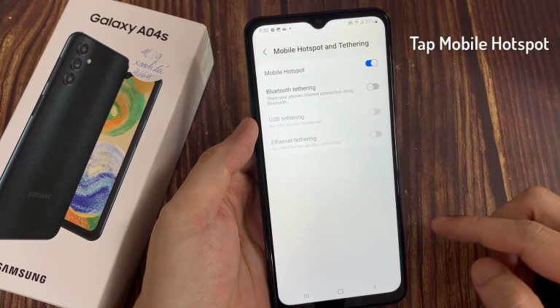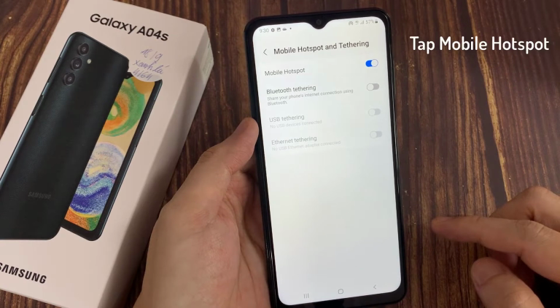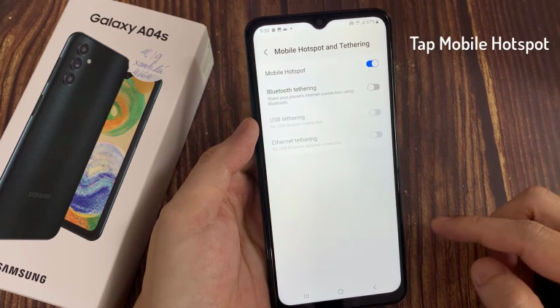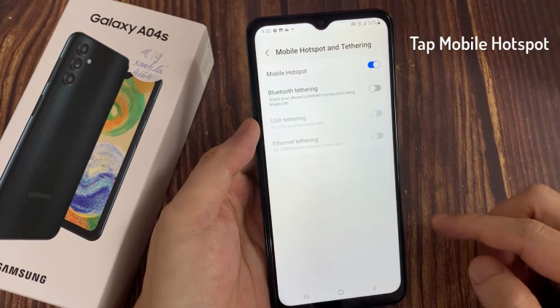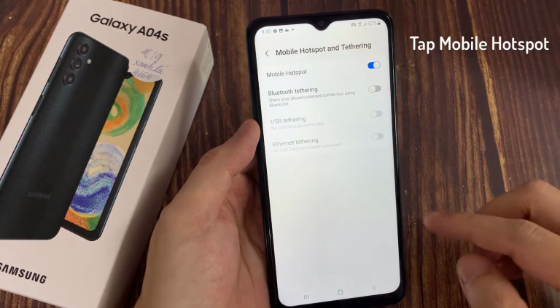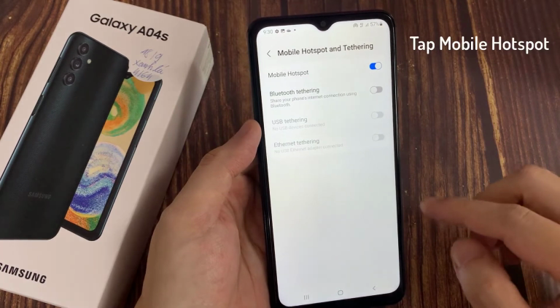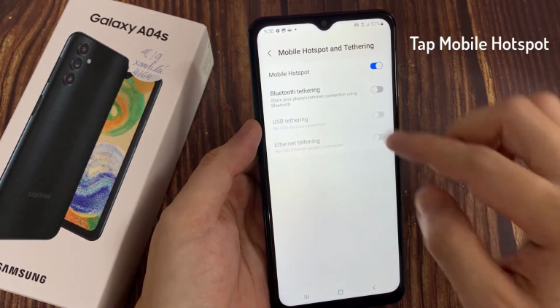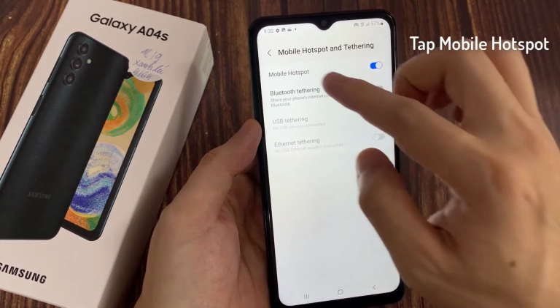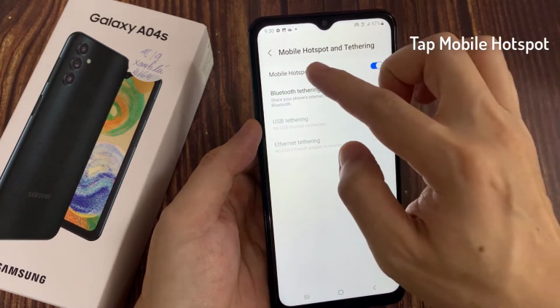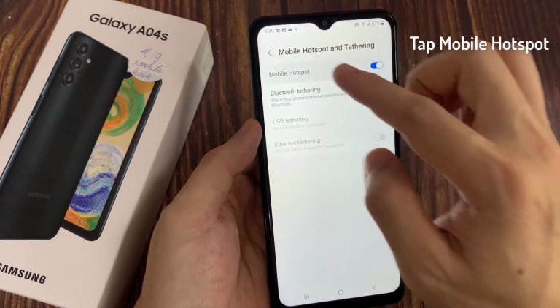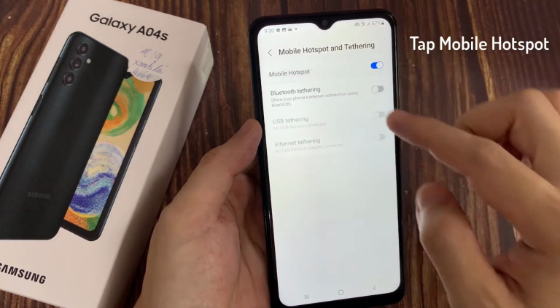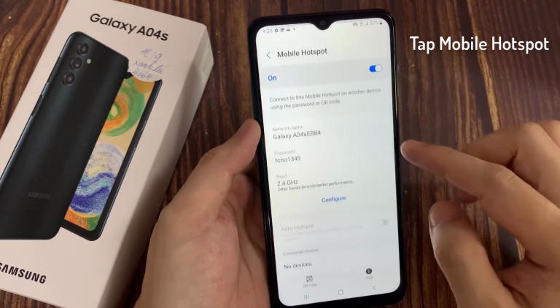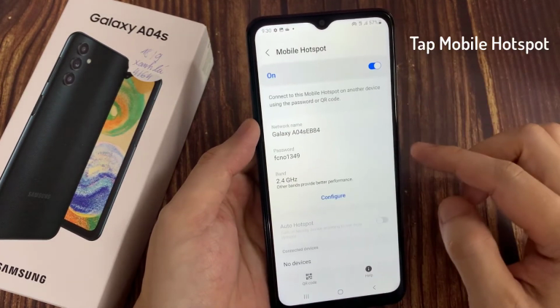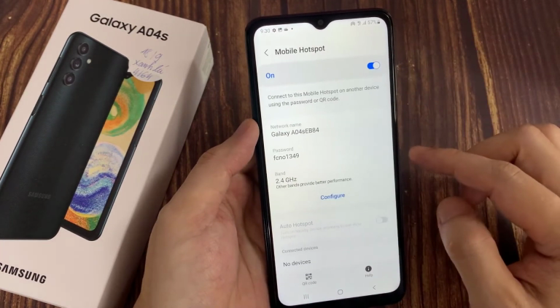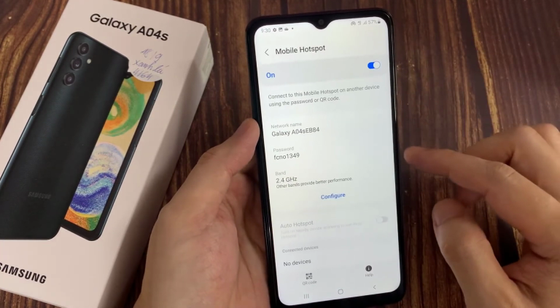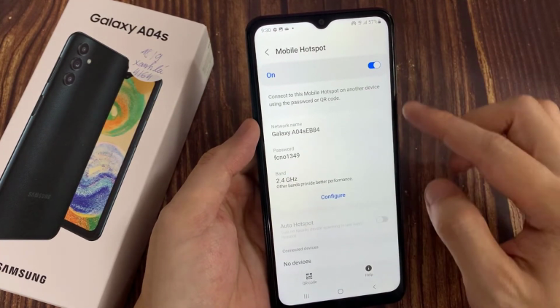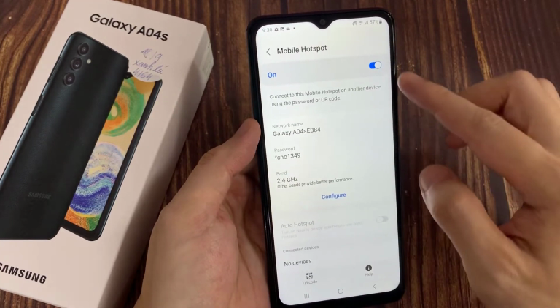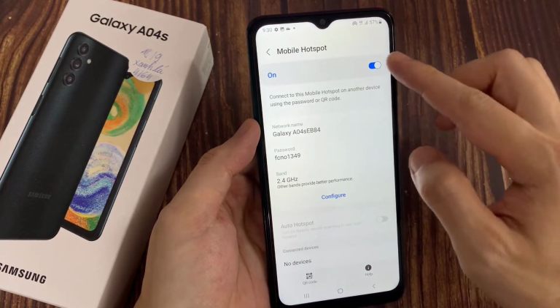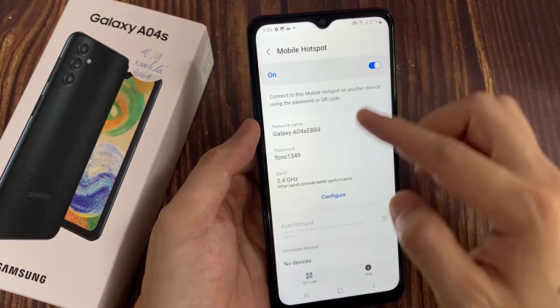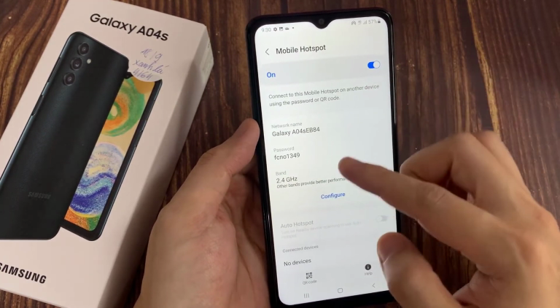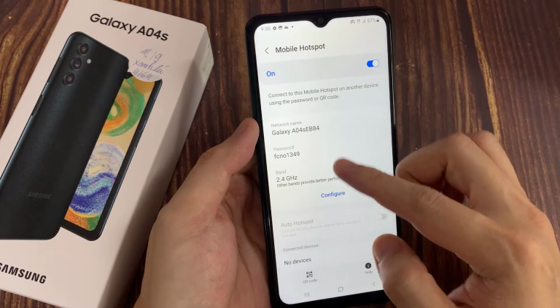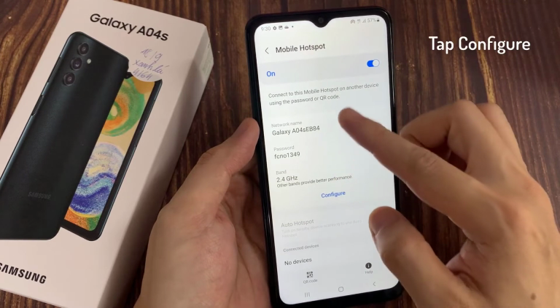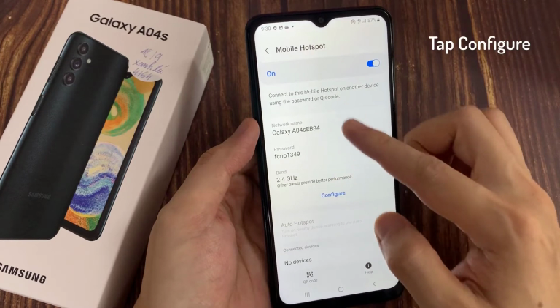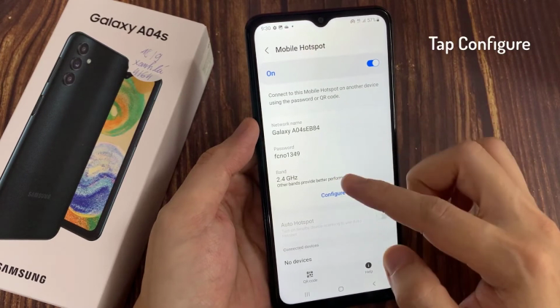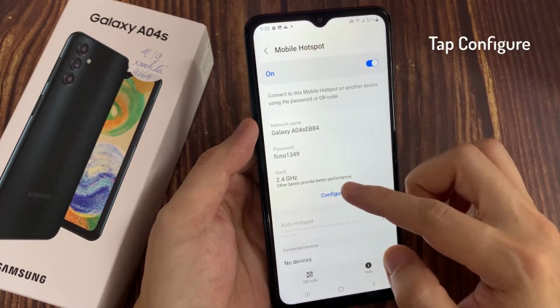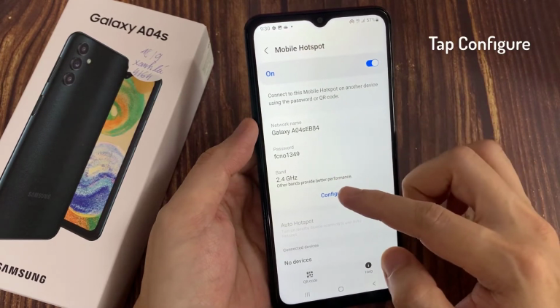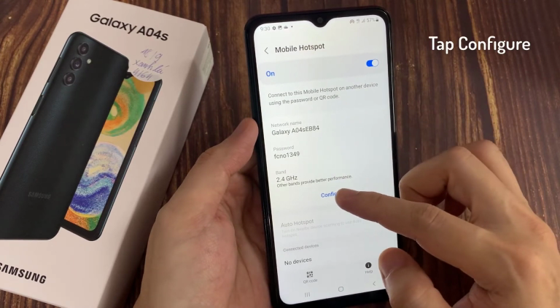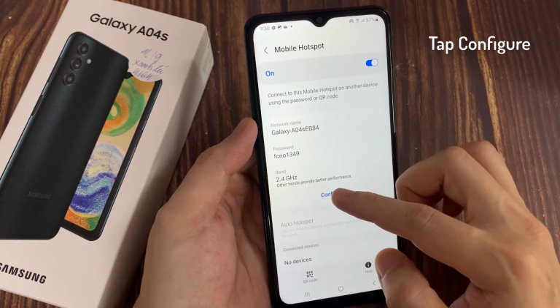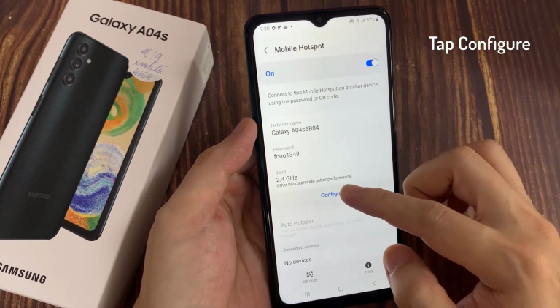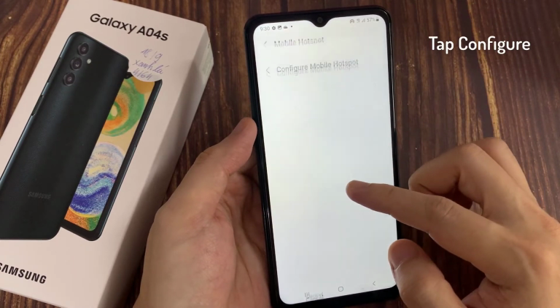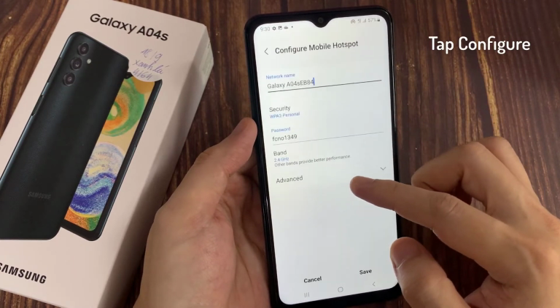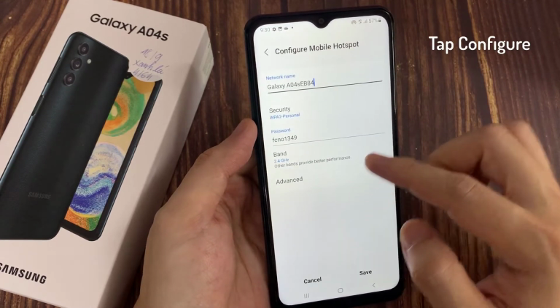Tap on Mobile Hotspot. Tap on Configure Mobile Hotspot.